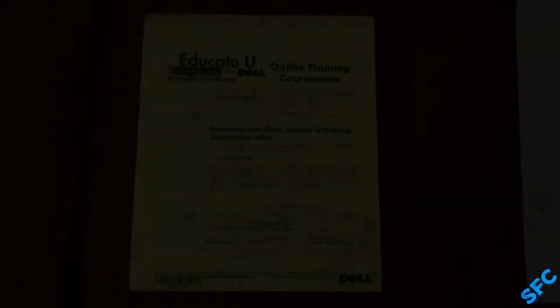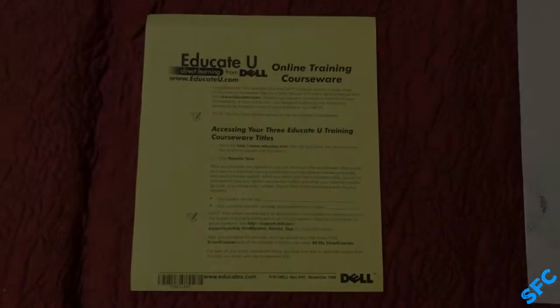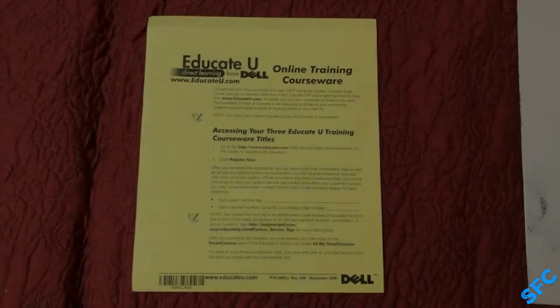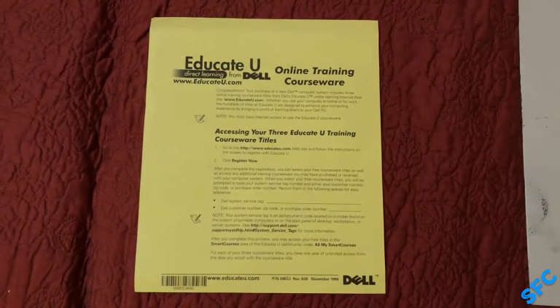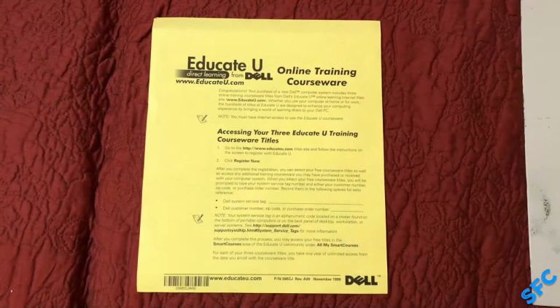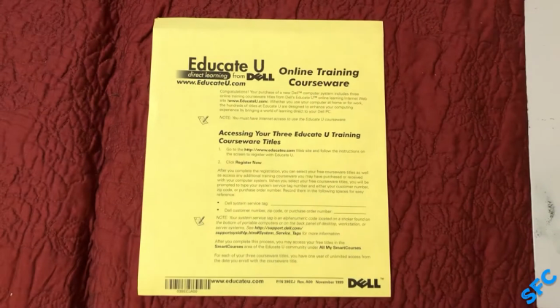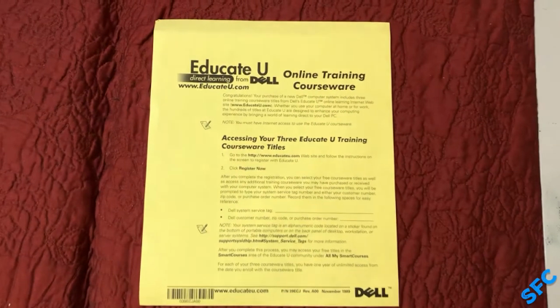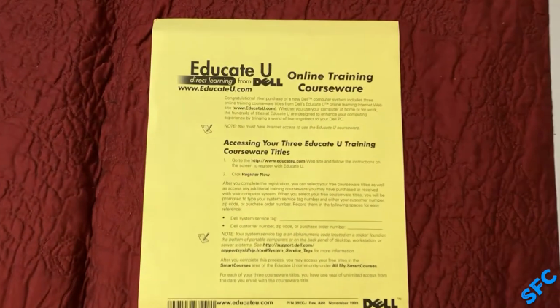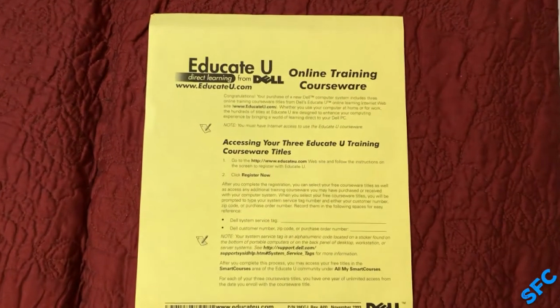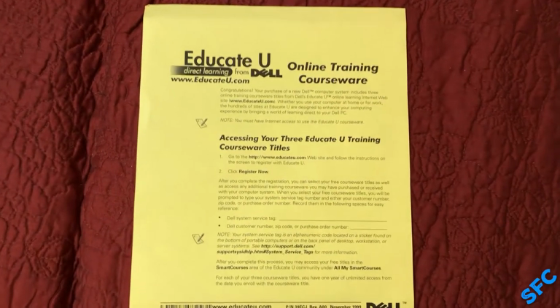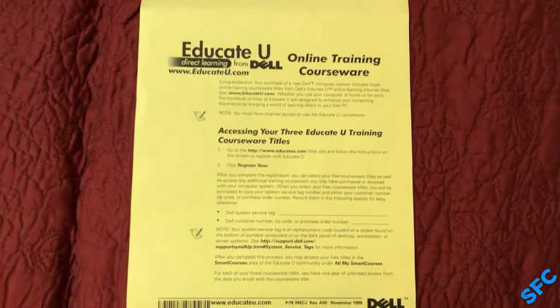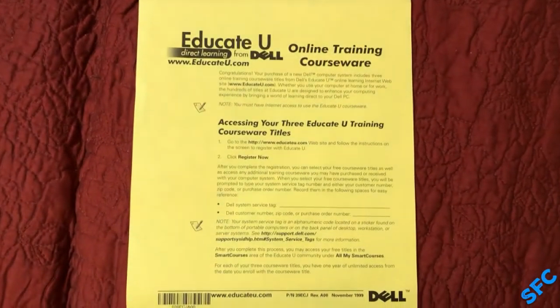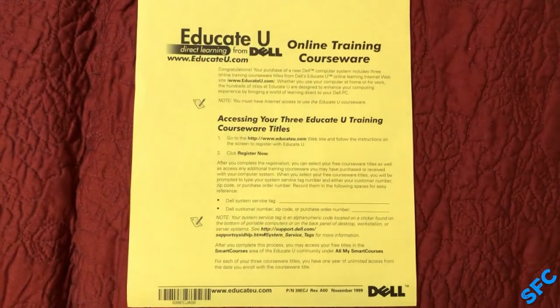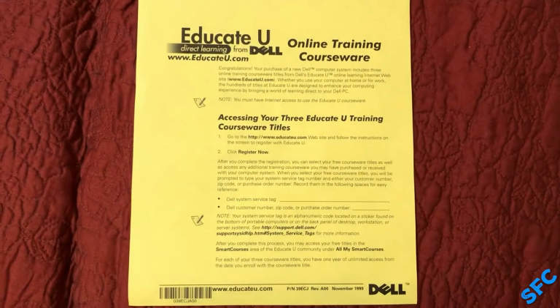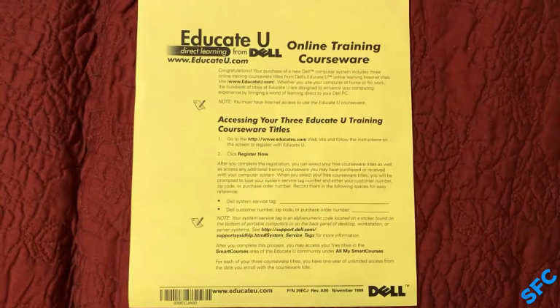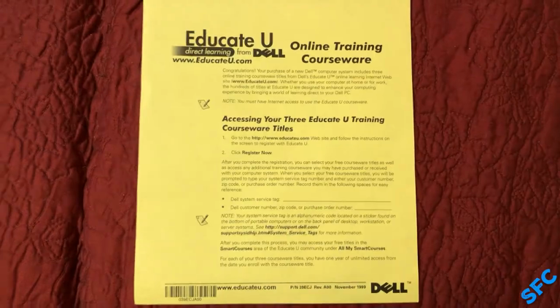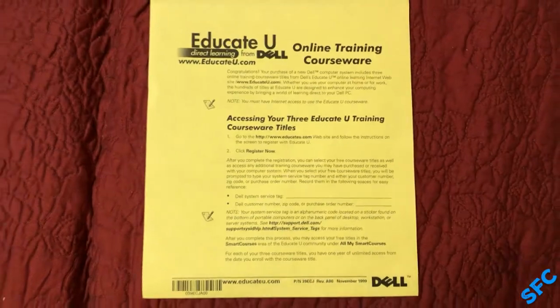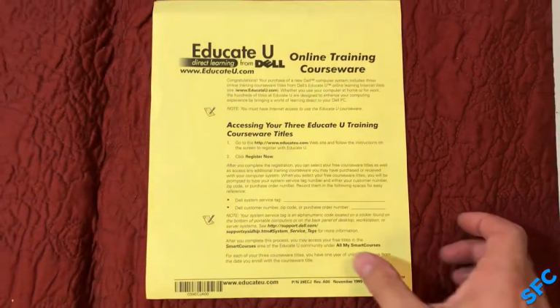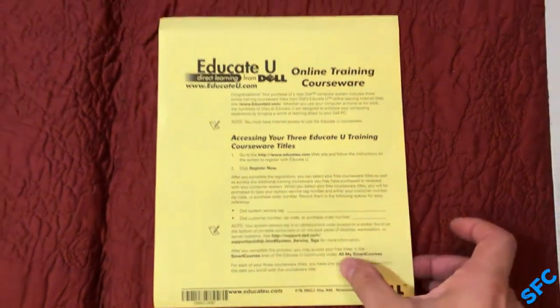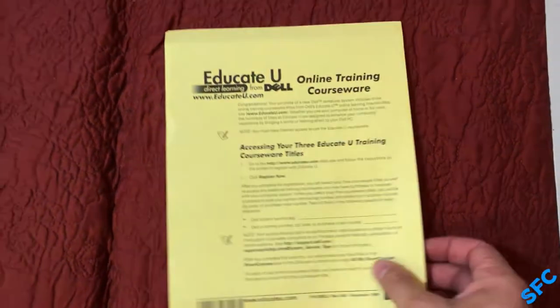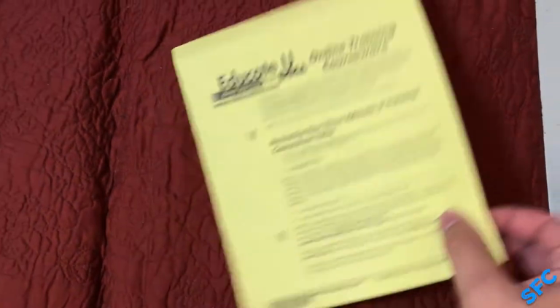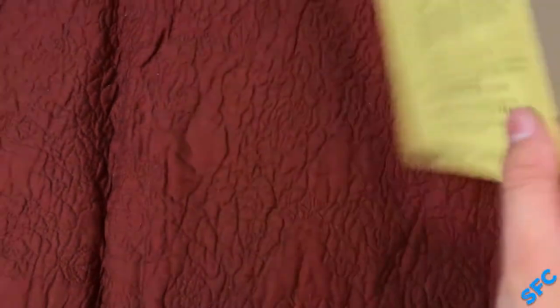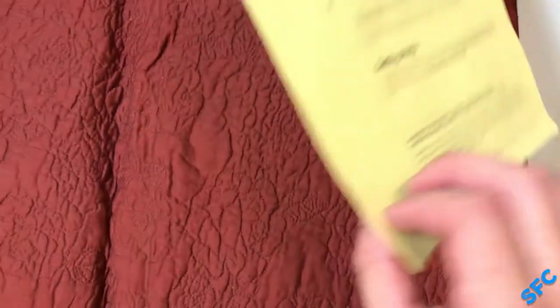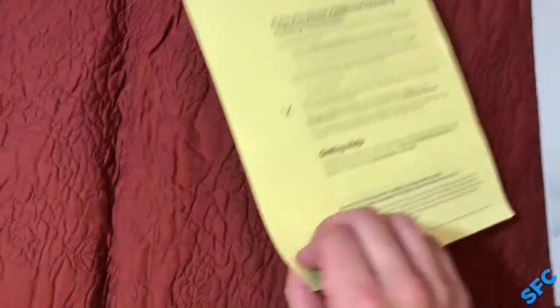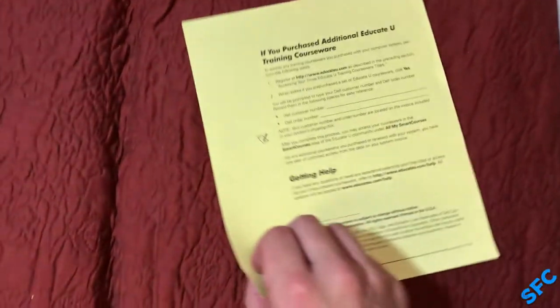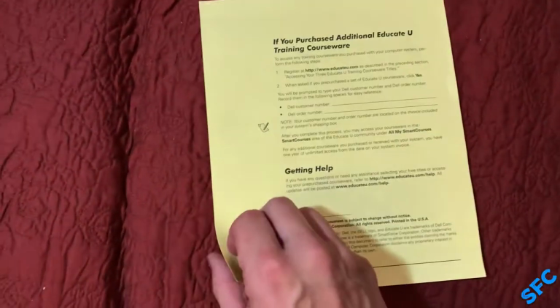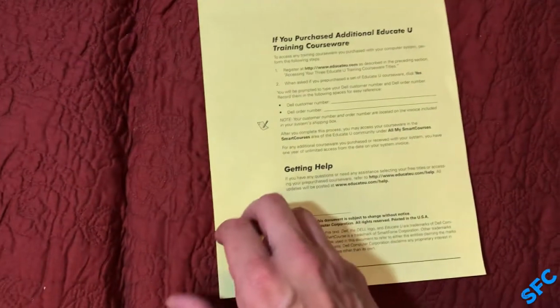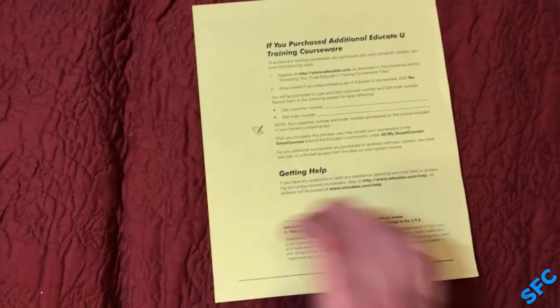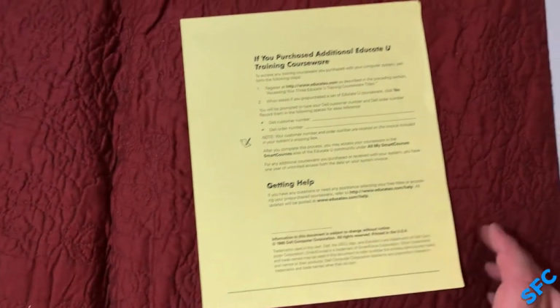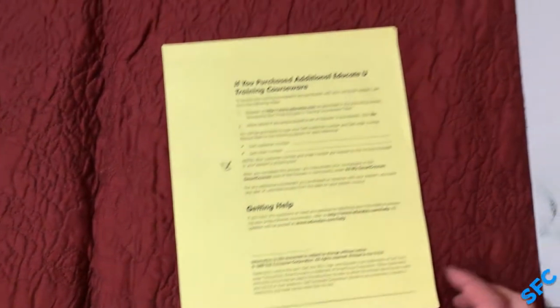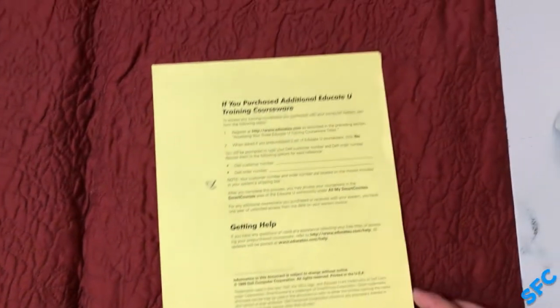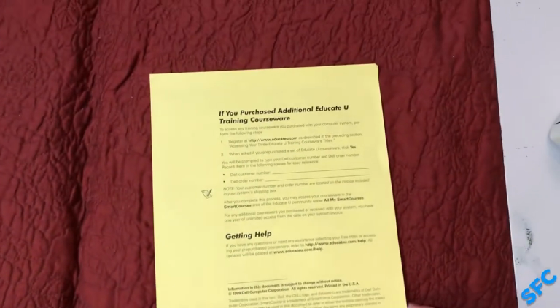Here's just a quick better look at the EducateU paper. Feel free to pause the video and read to achieve enlightenment.